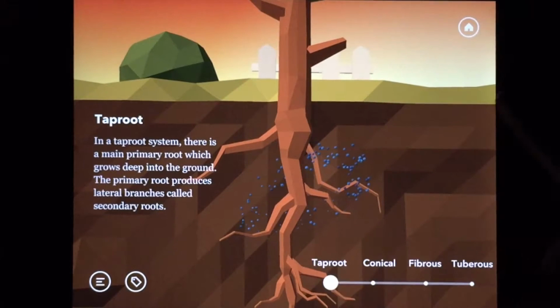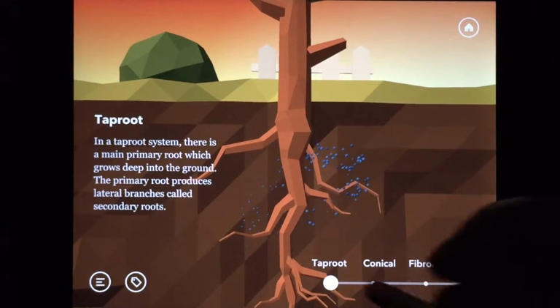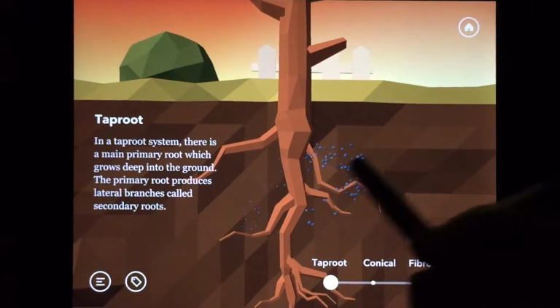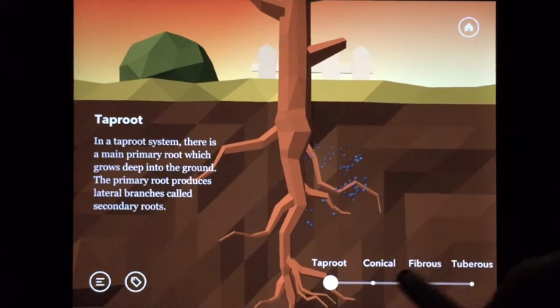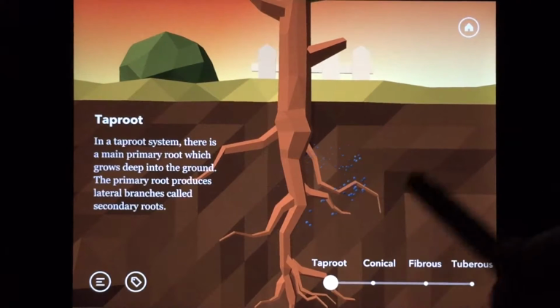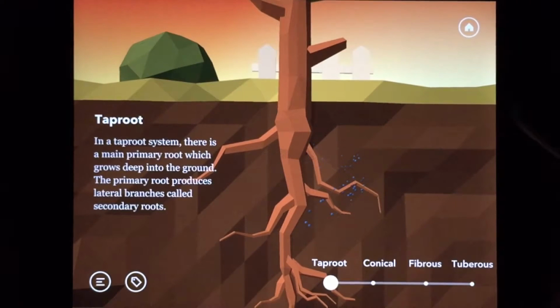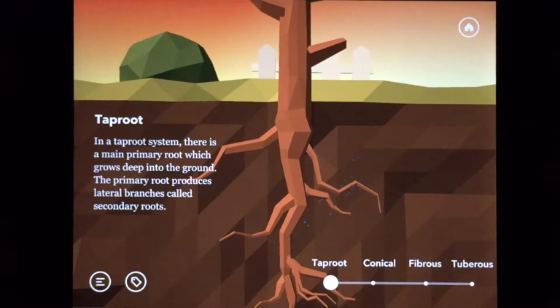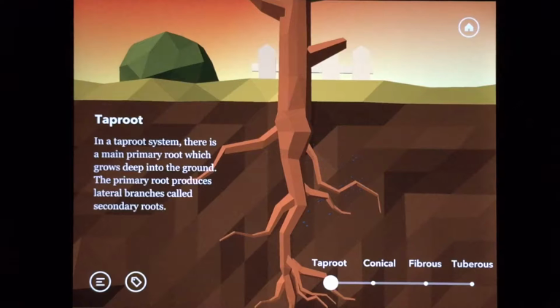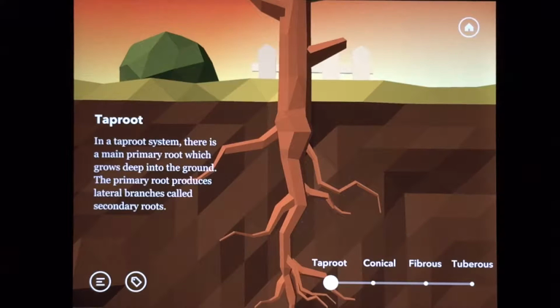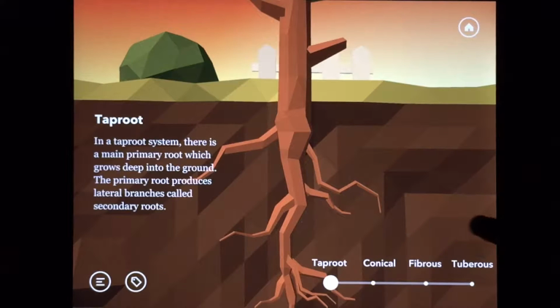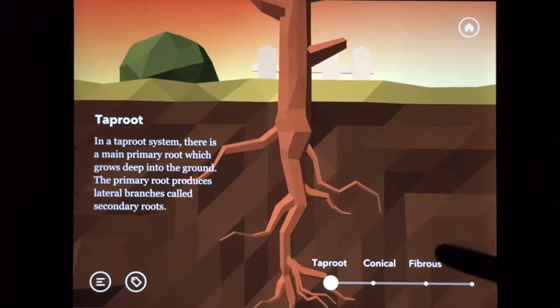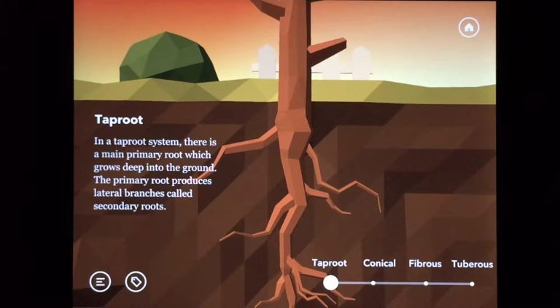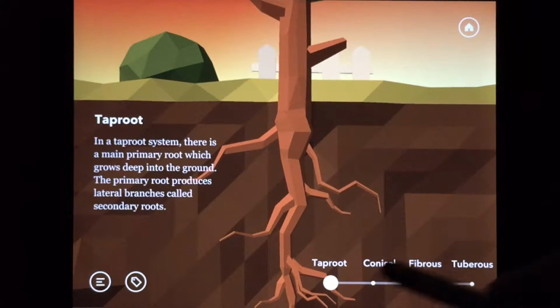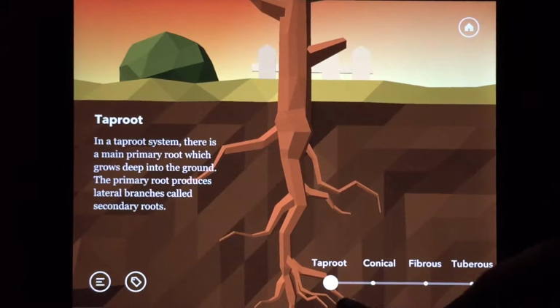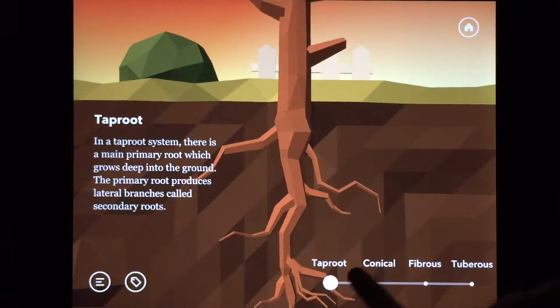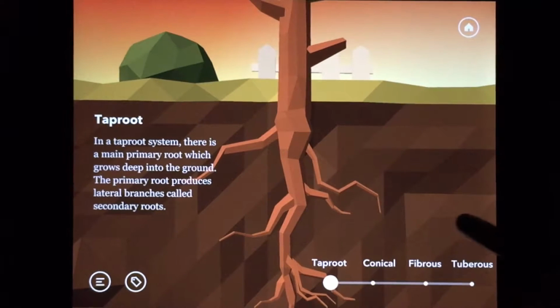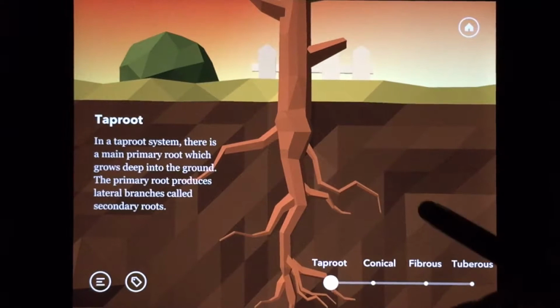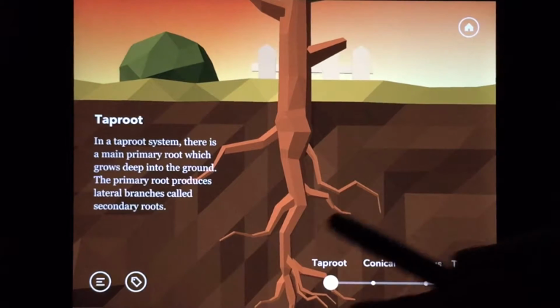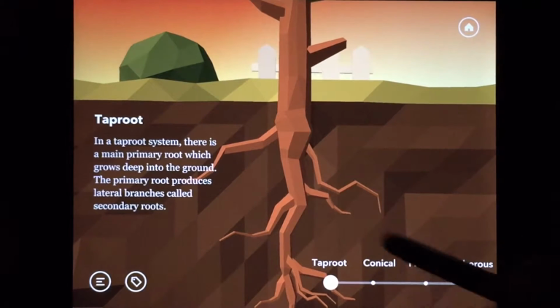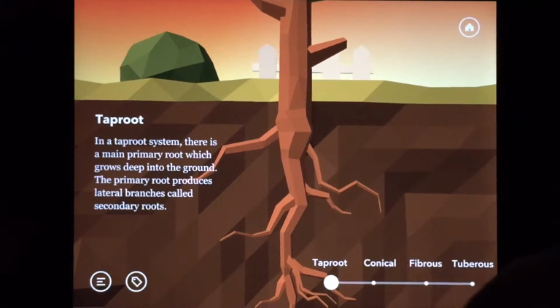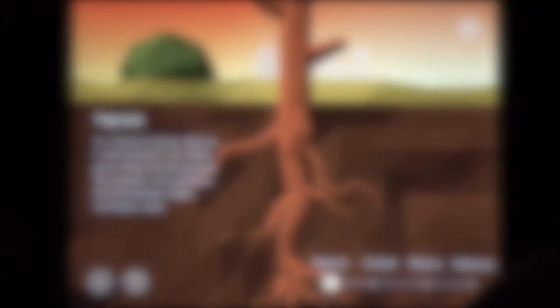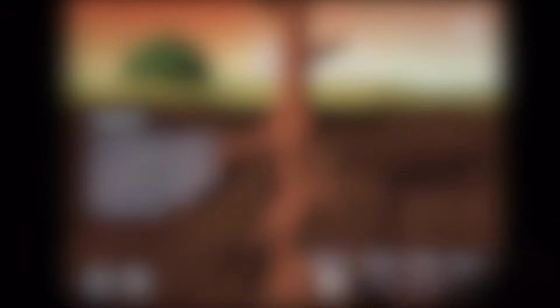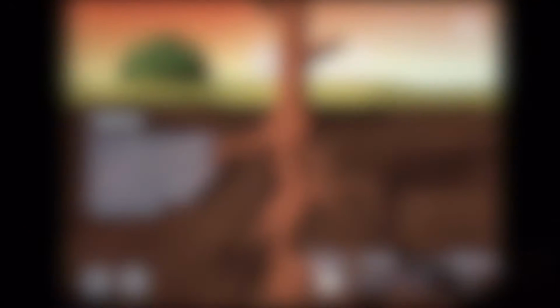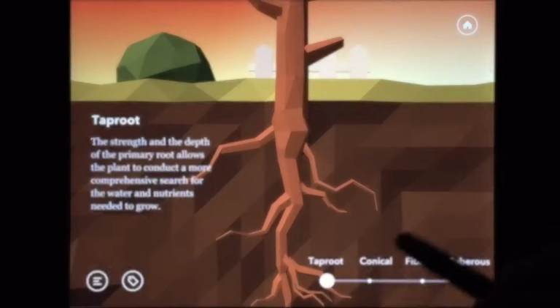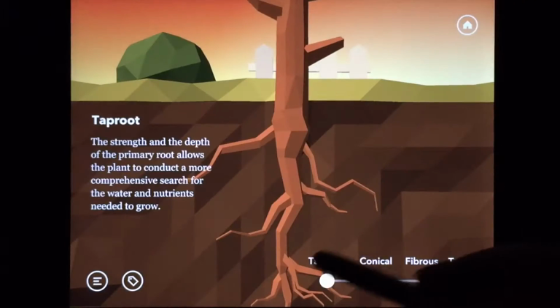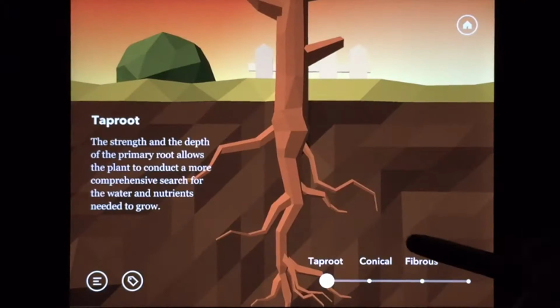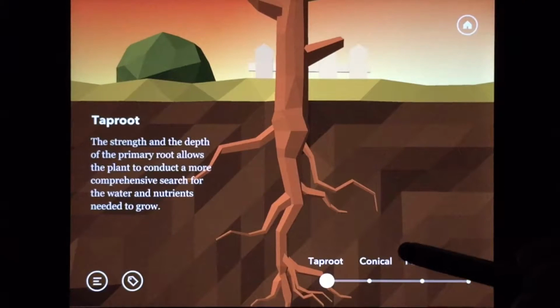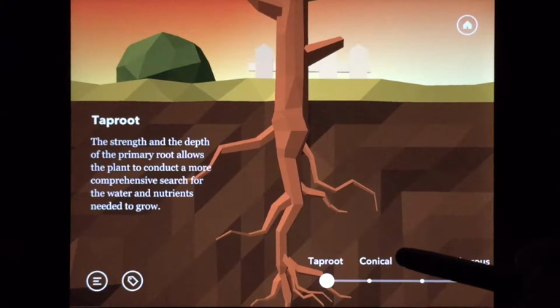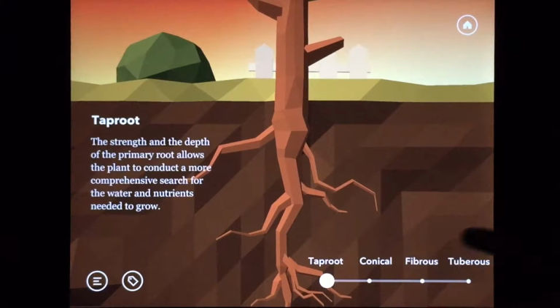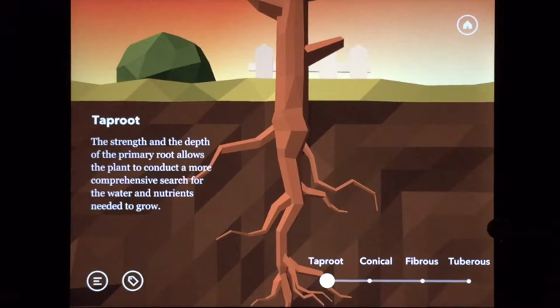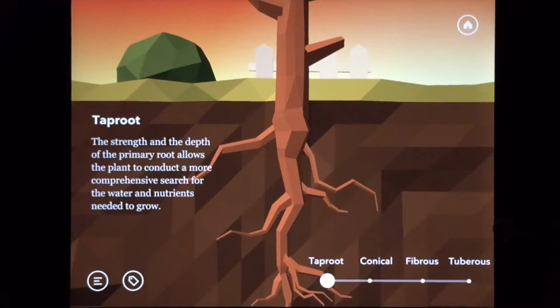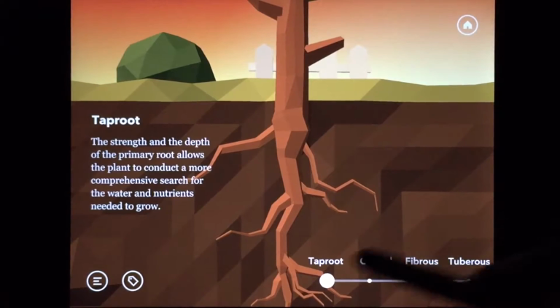I think I'm done with this one. But wait, every plant has roots, so let's check out the other plants.